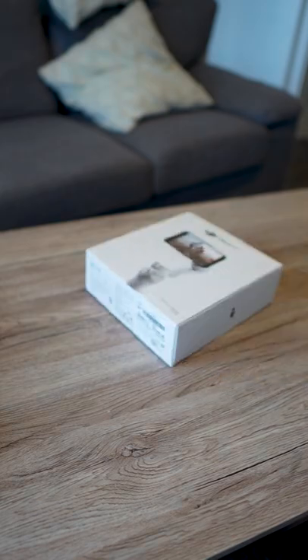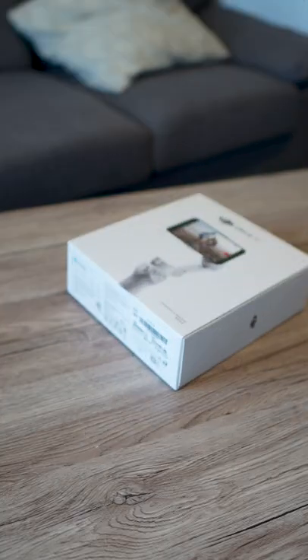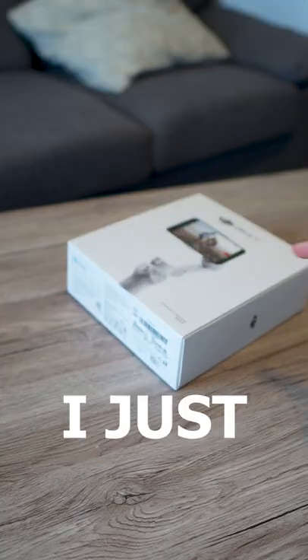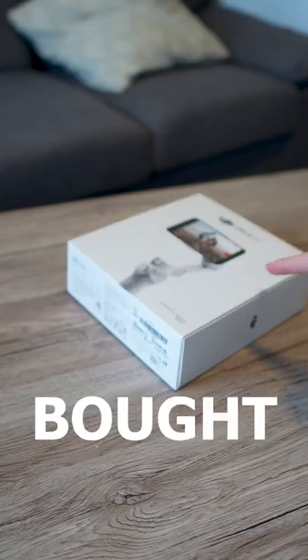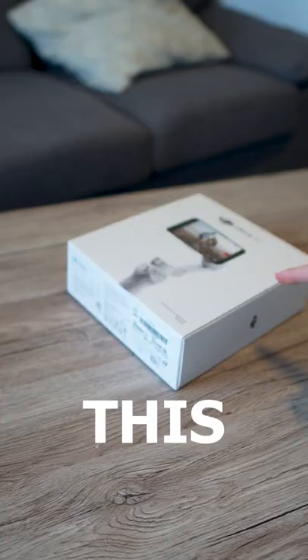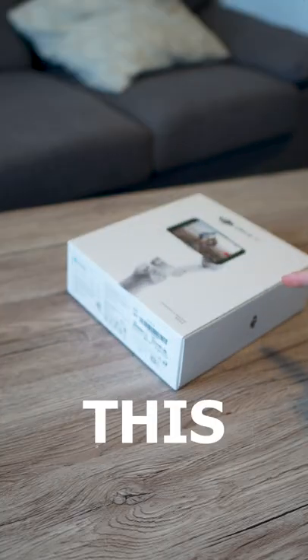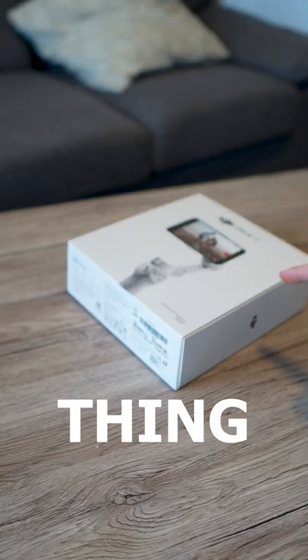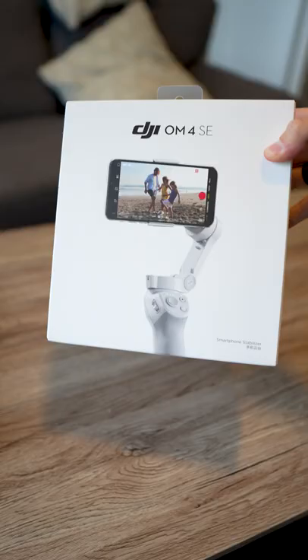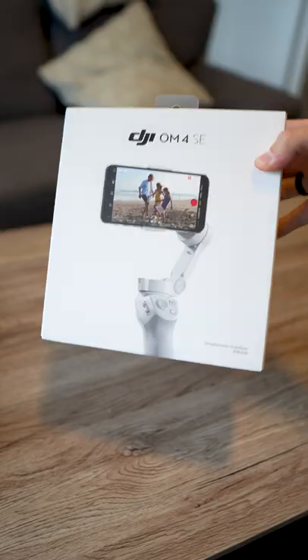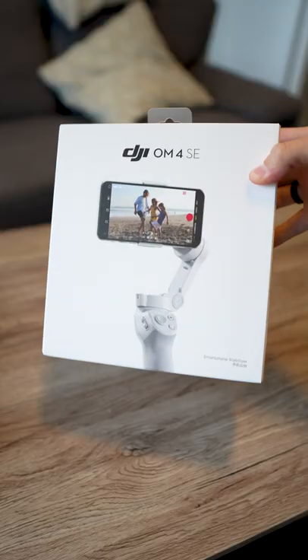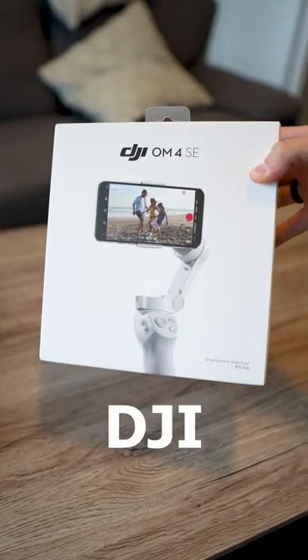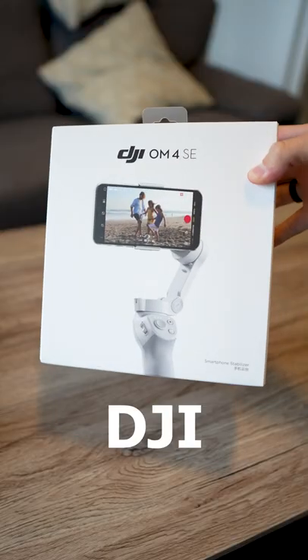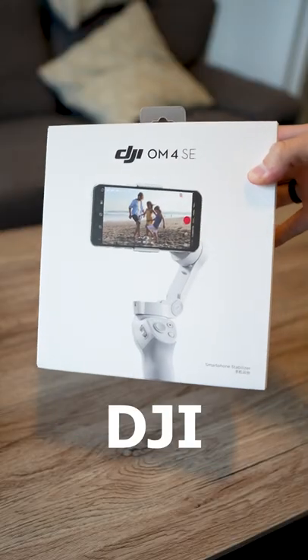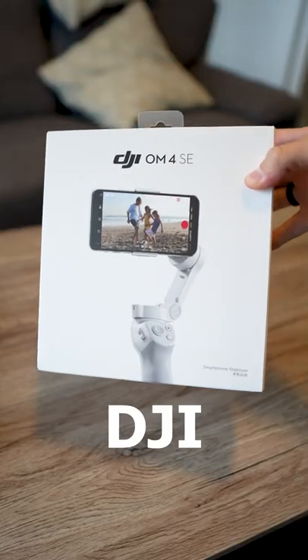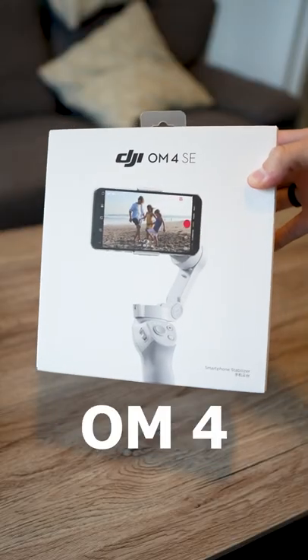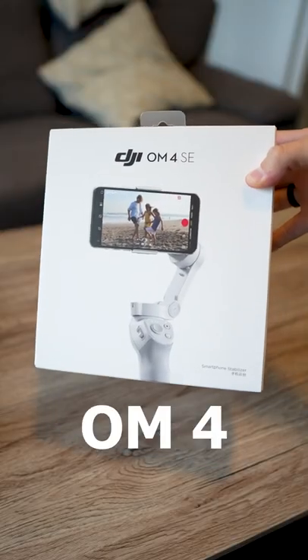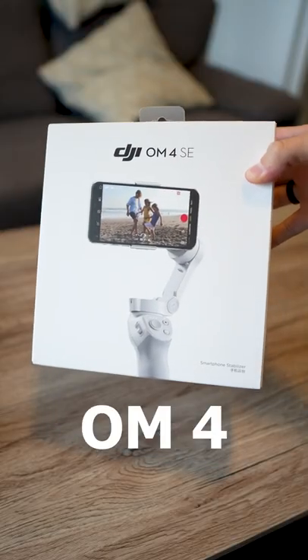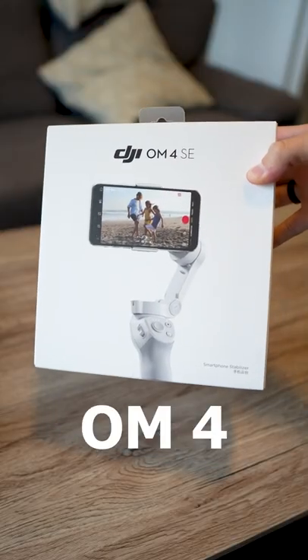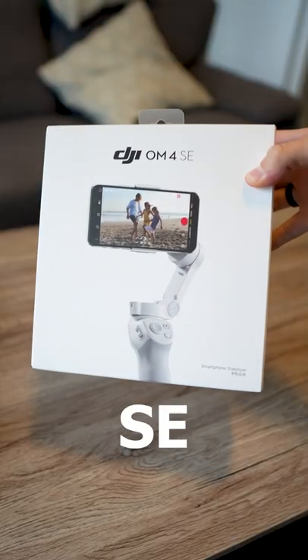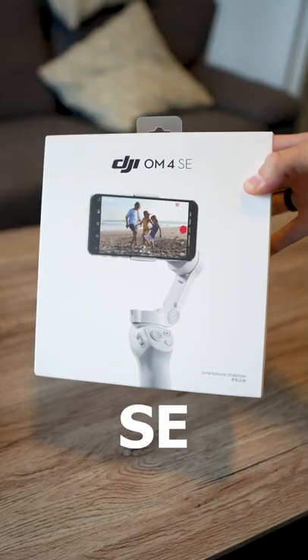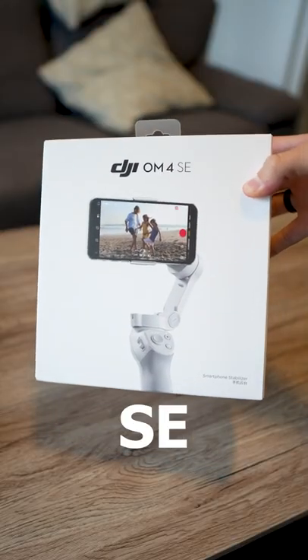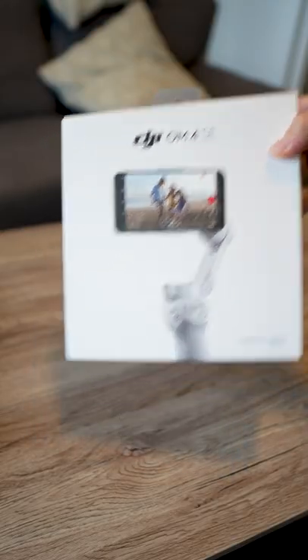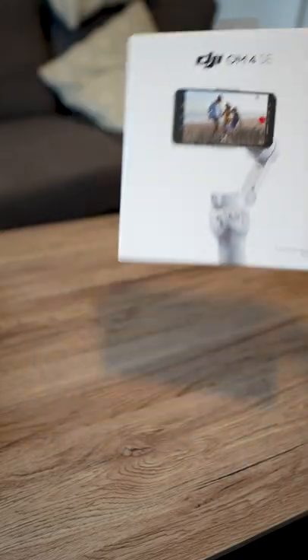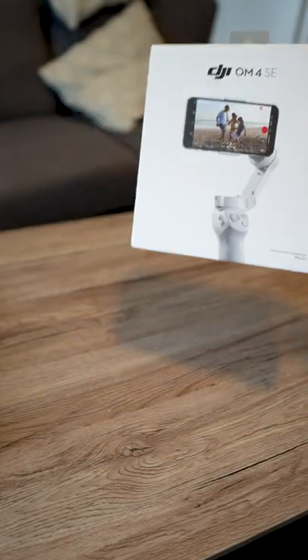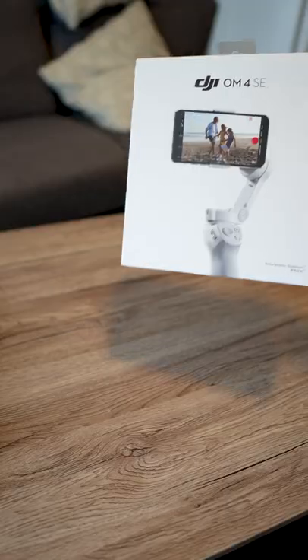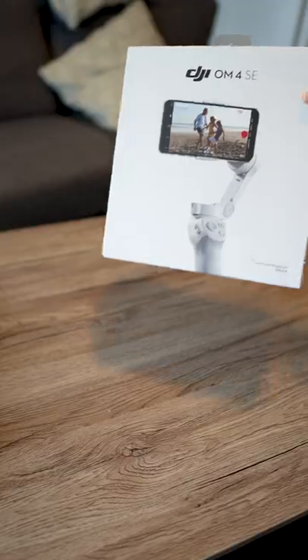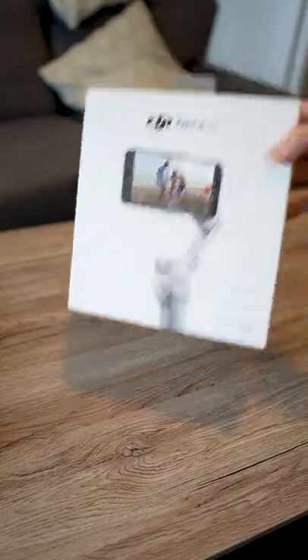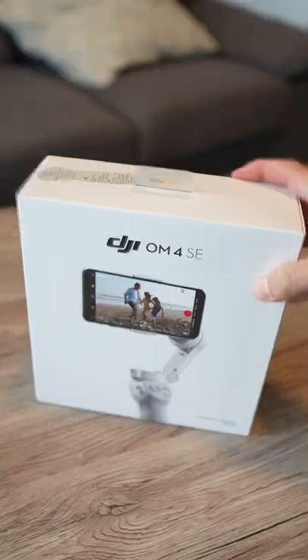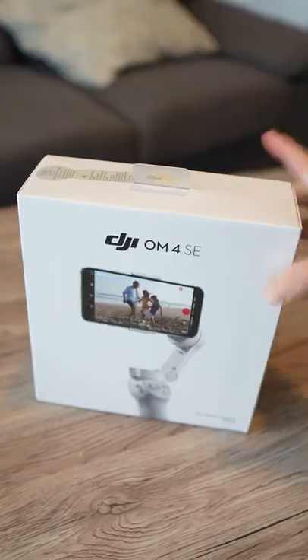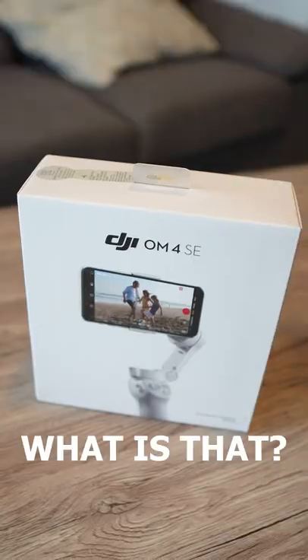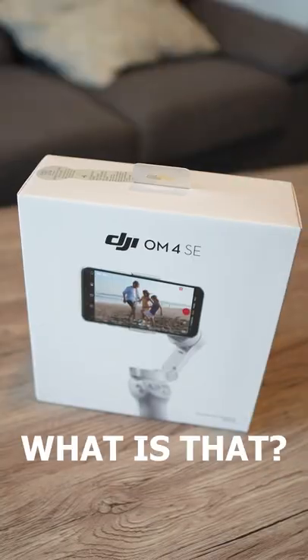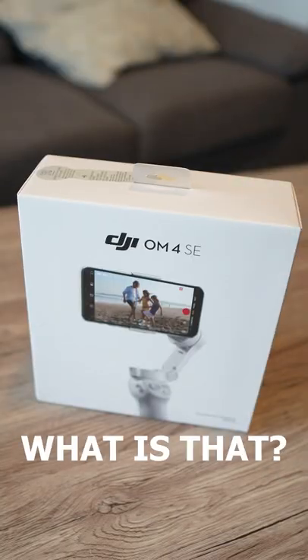I just bought this thing. It's the DJI OM4SE. And you're probably like, what is that?